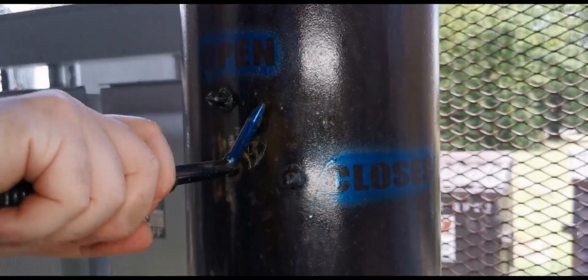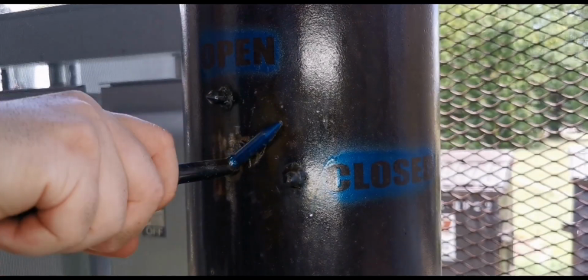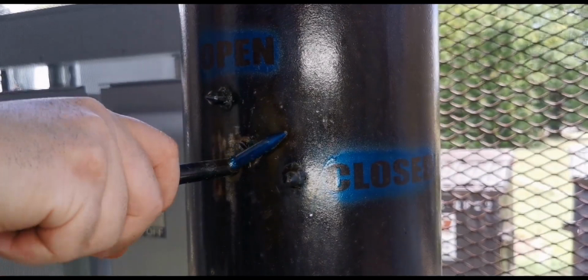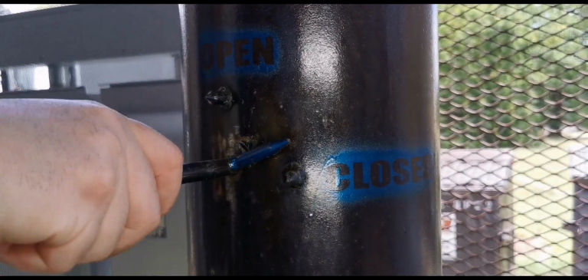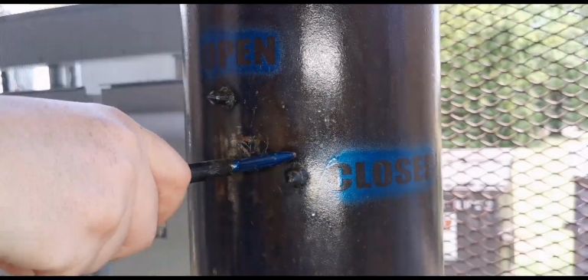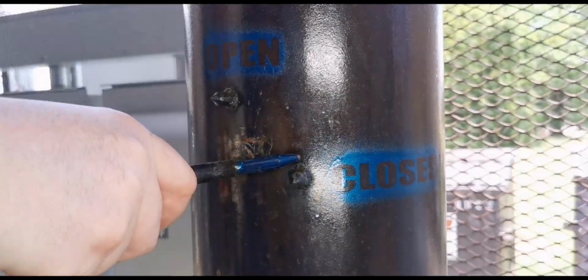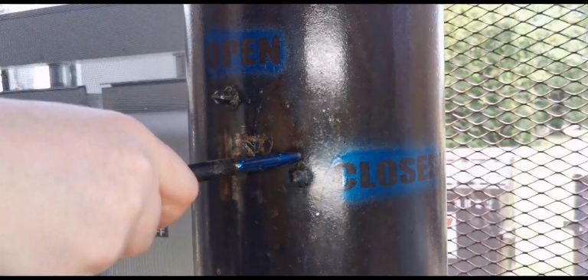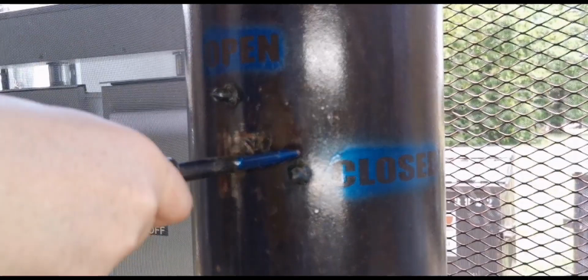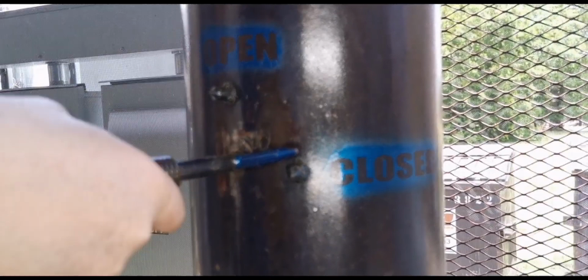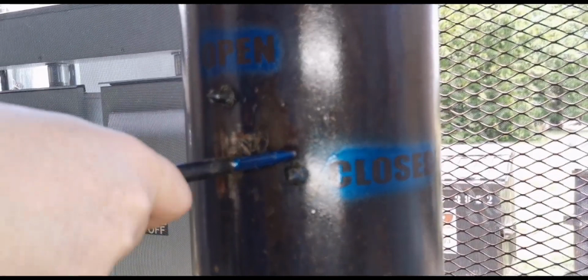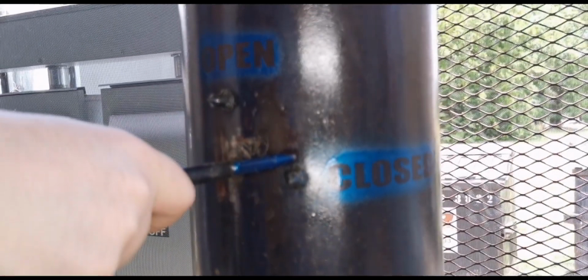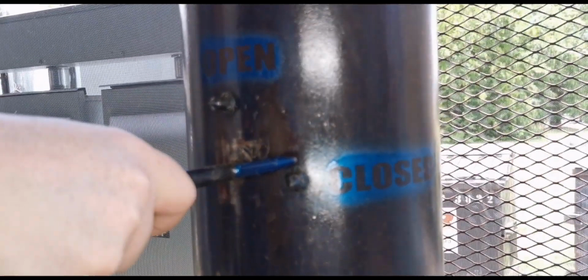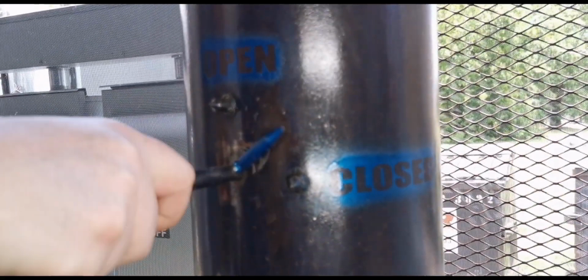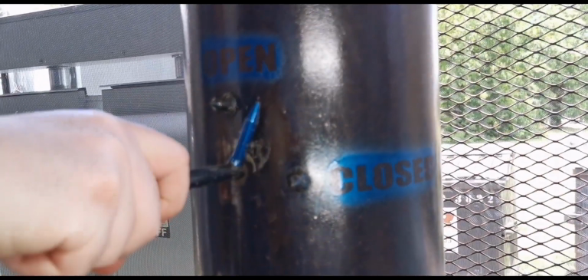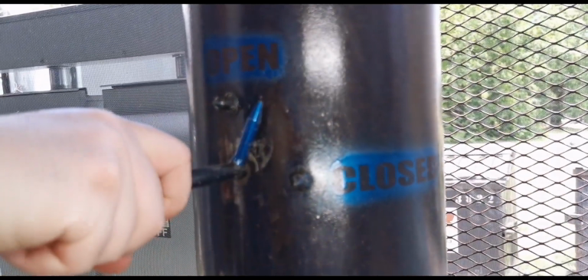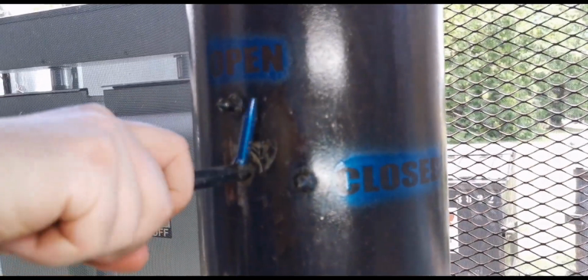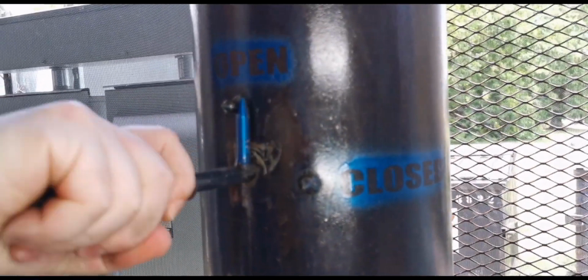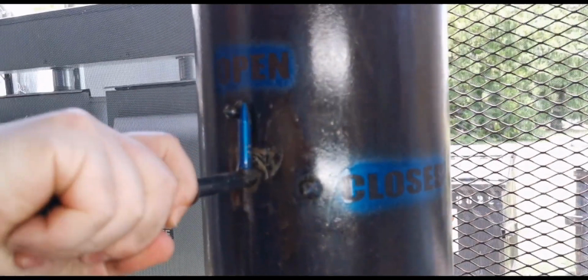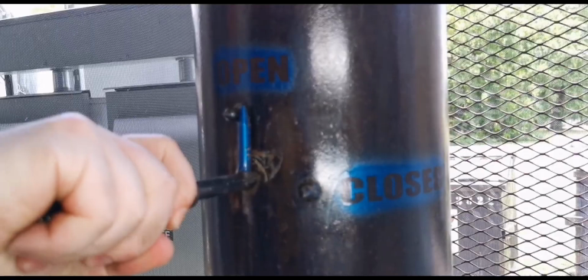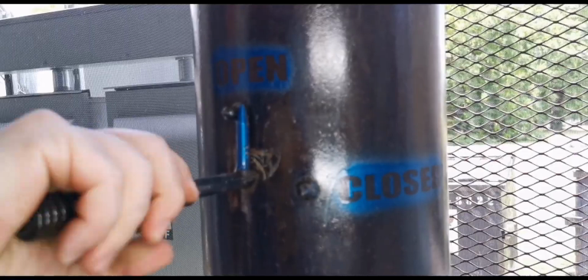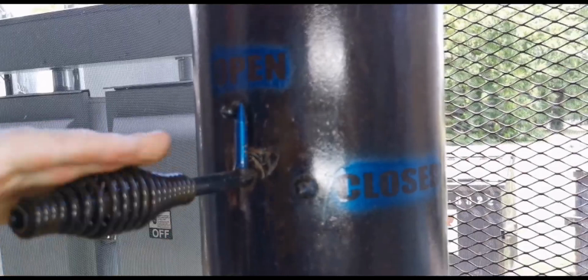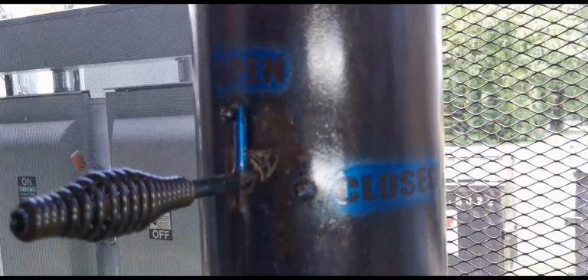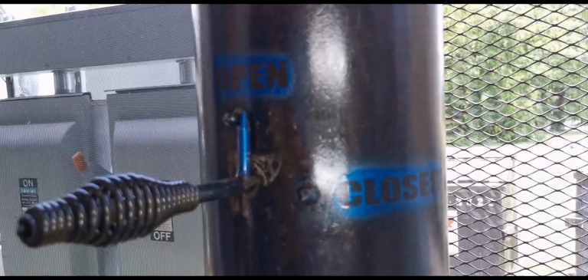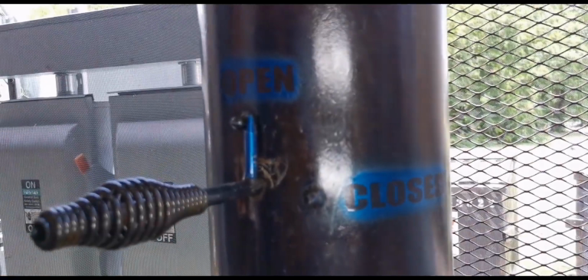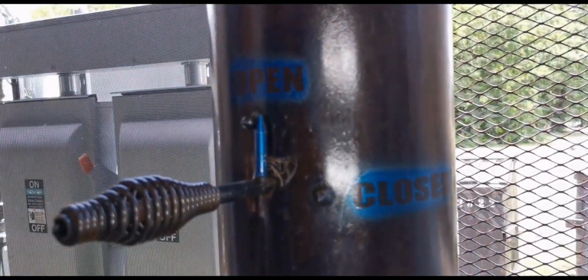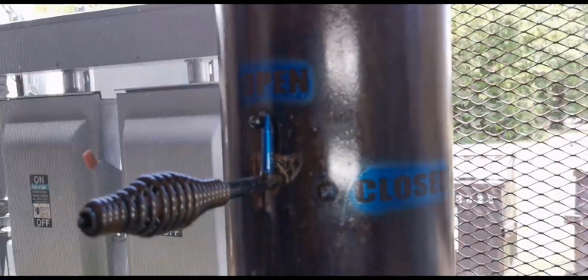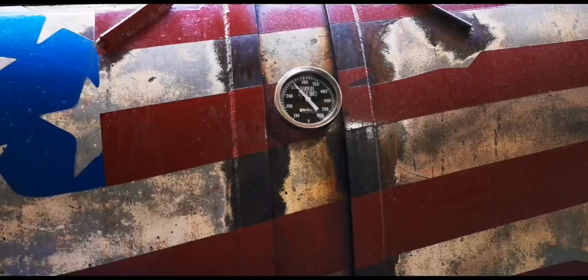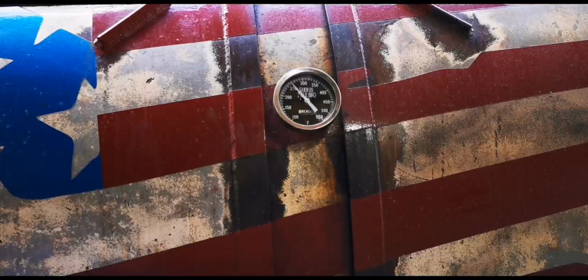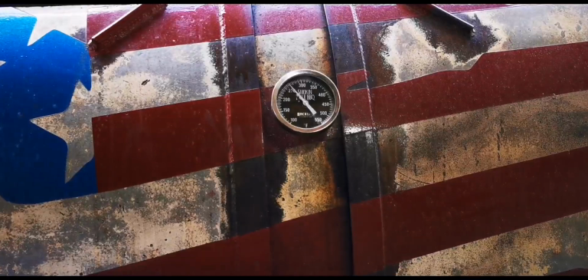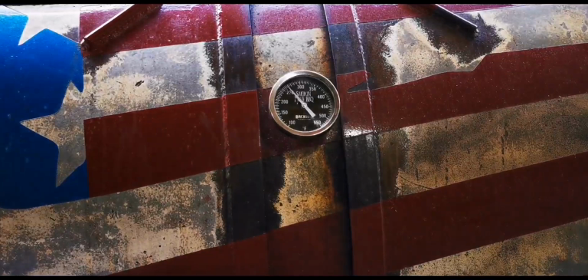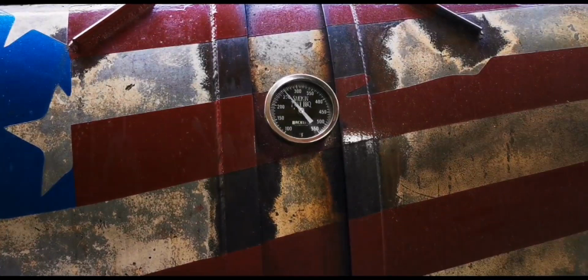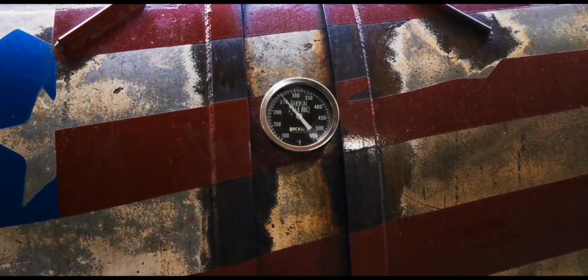There is a handle to manage the damper, and I'm happy to see that it's very solid. Those things always break.